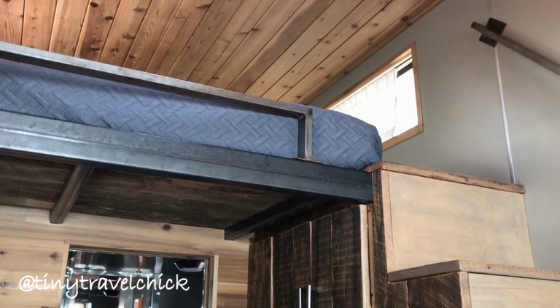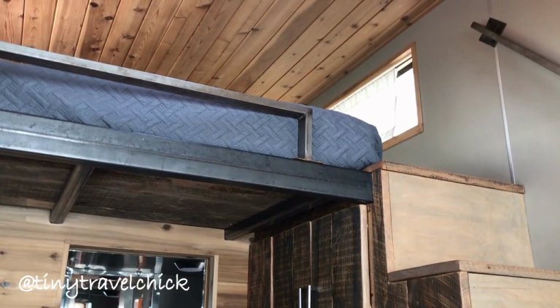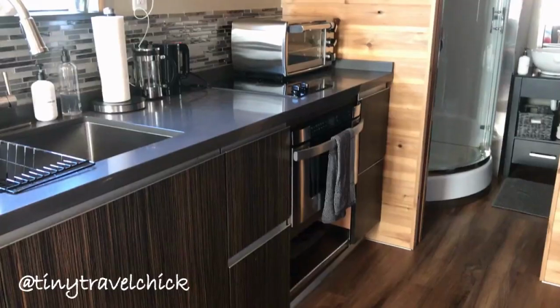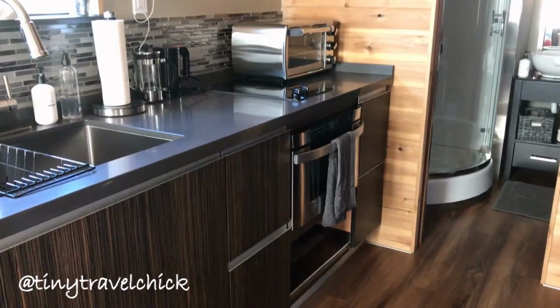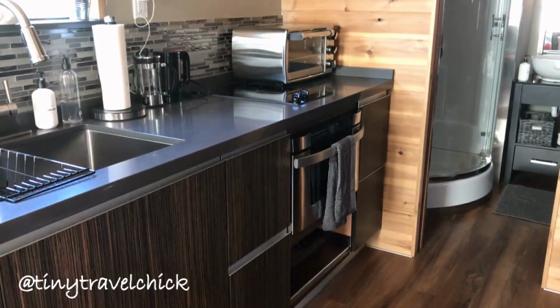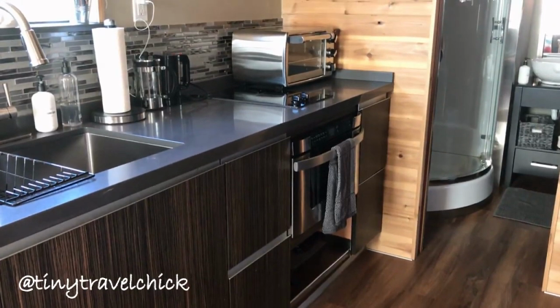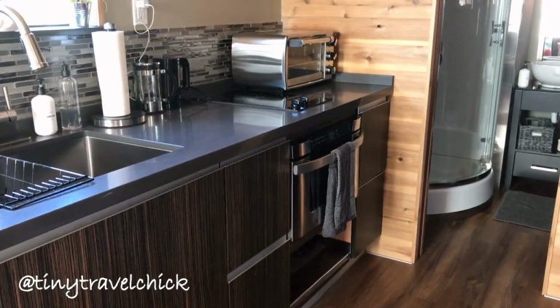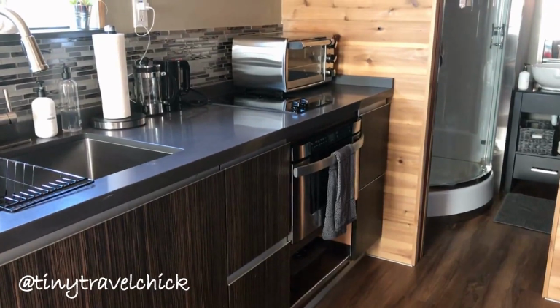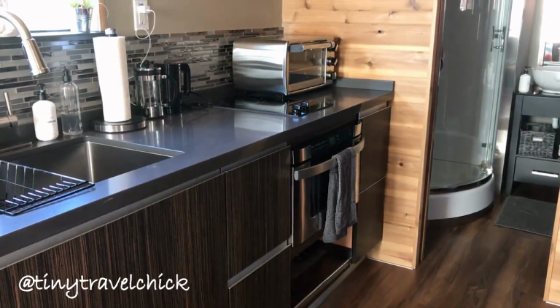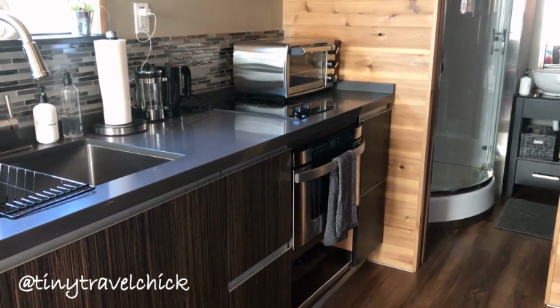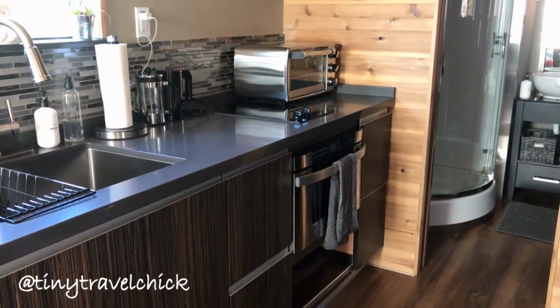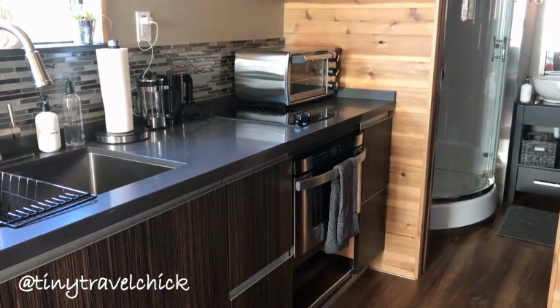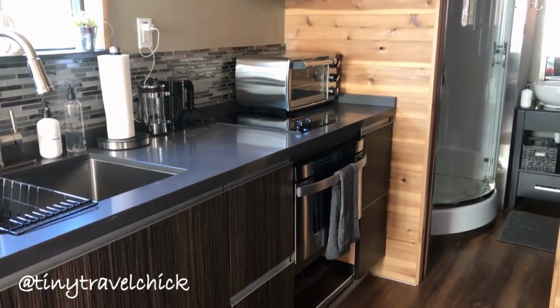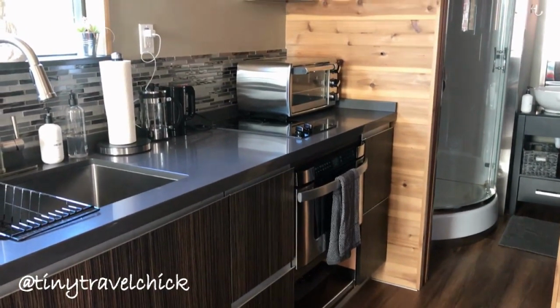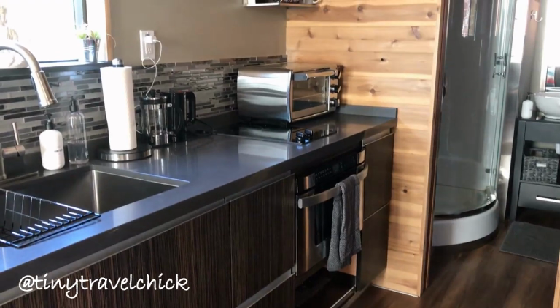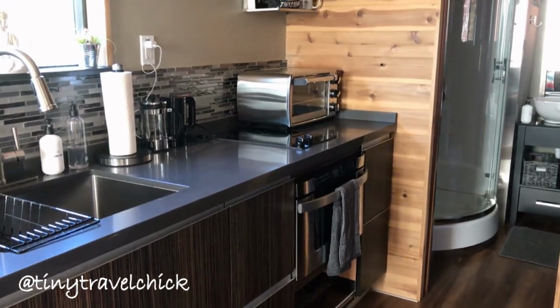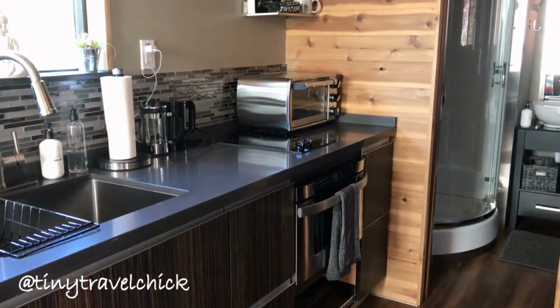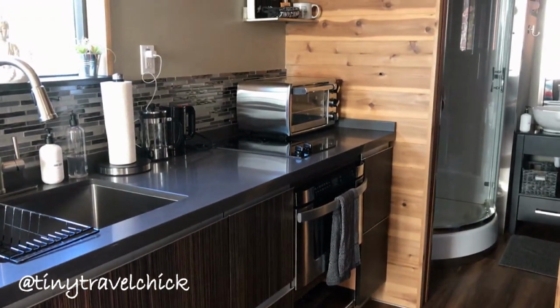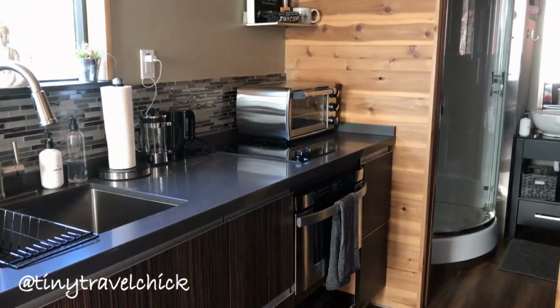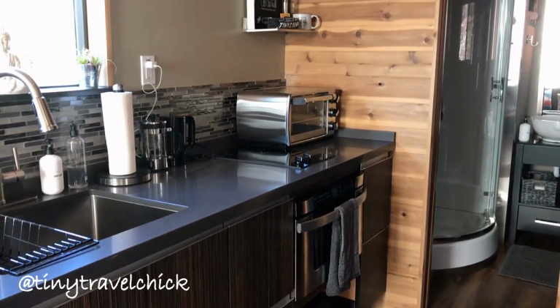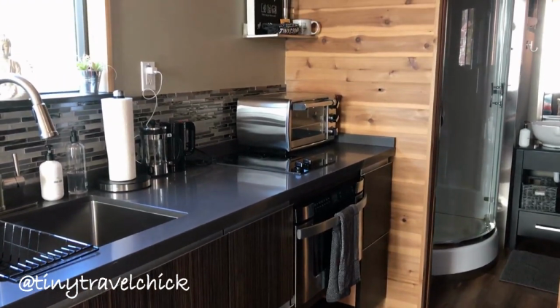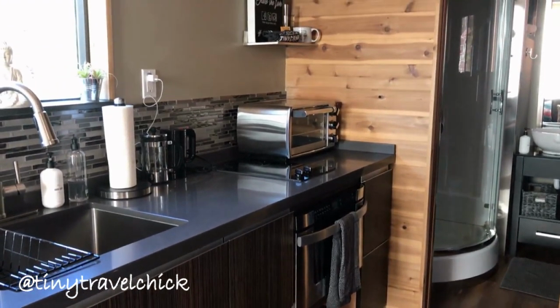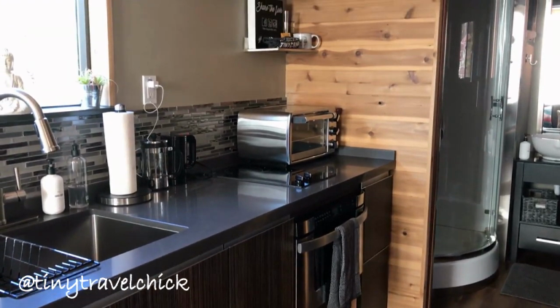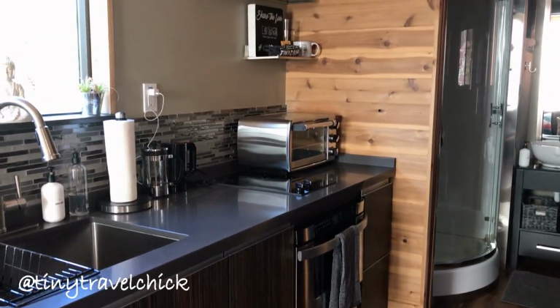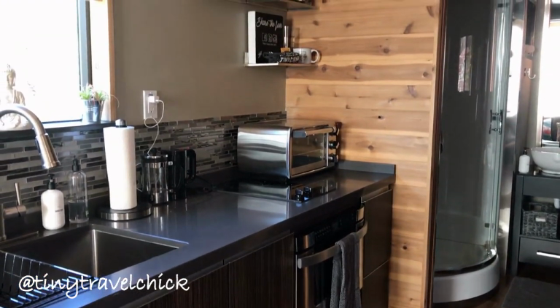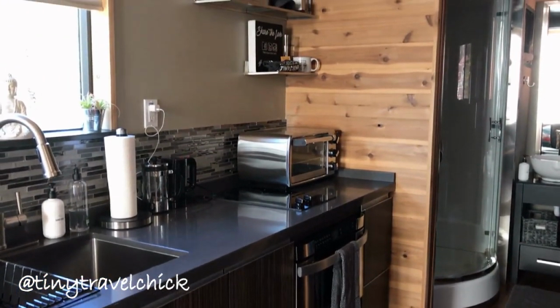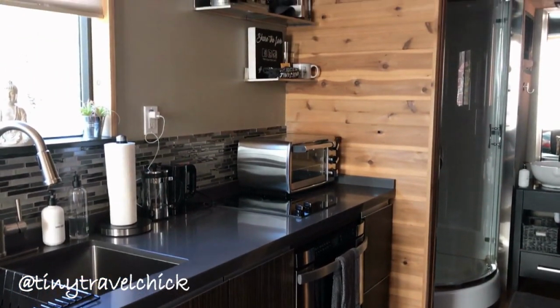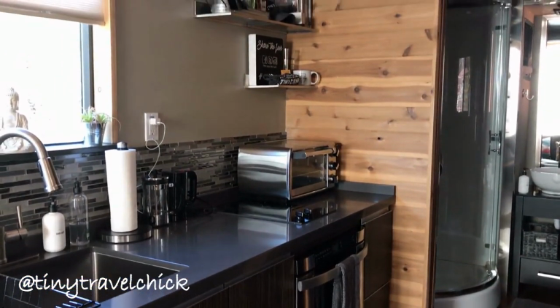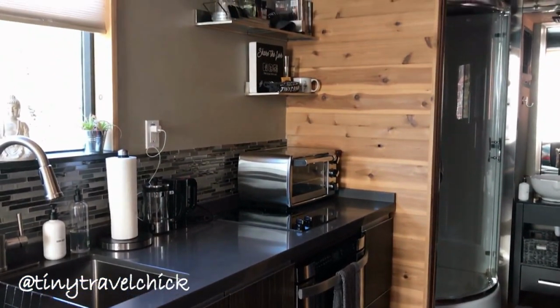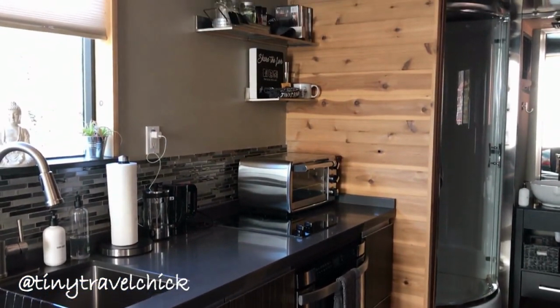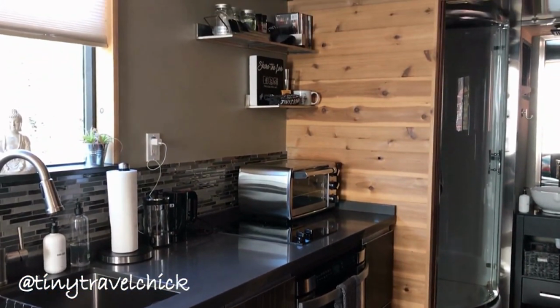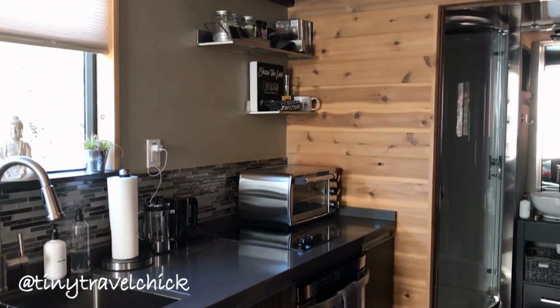Each tiny house comes equipped with special touches for guests to enjoy, like a French press coffee maker.